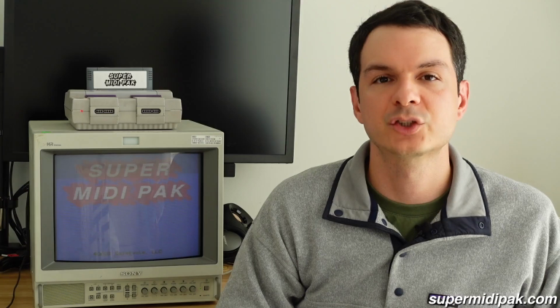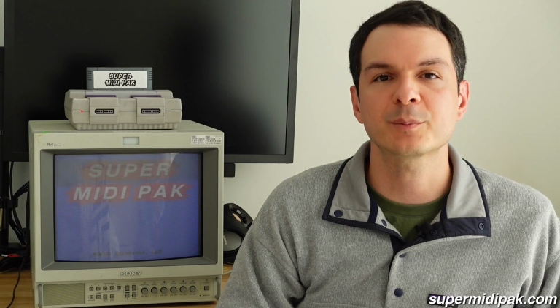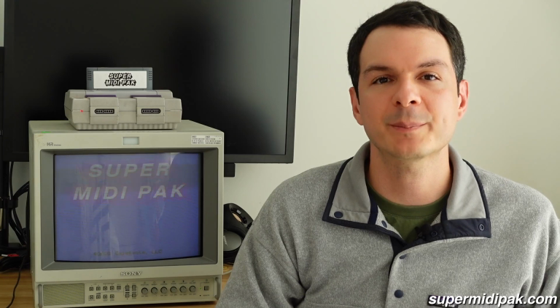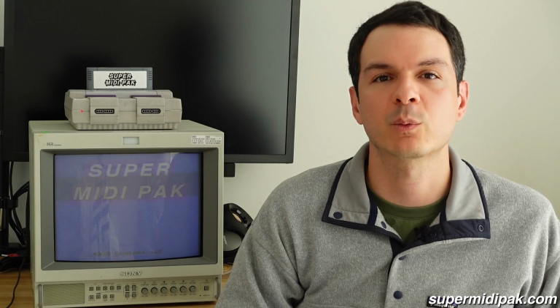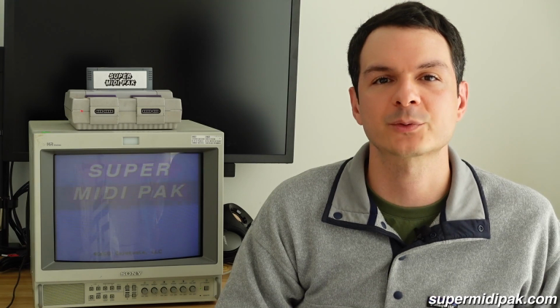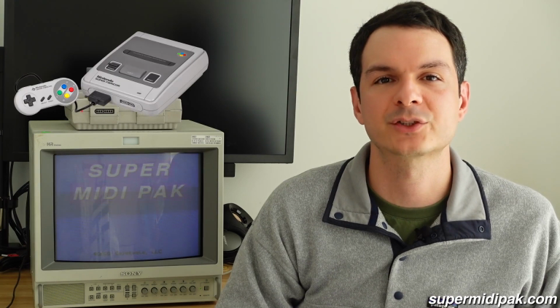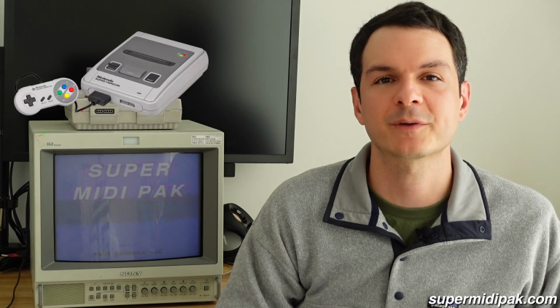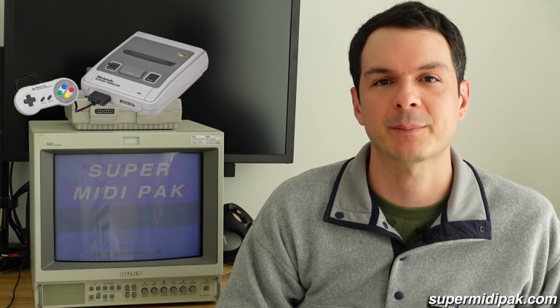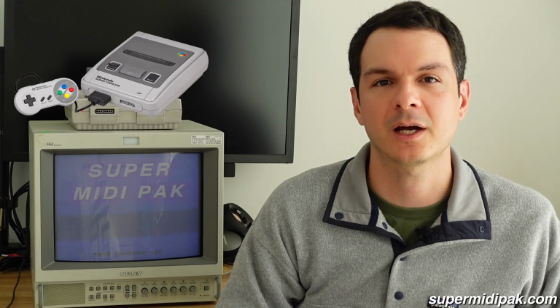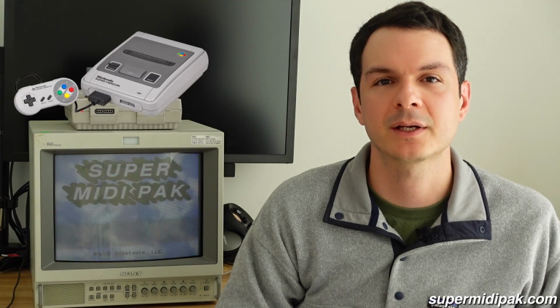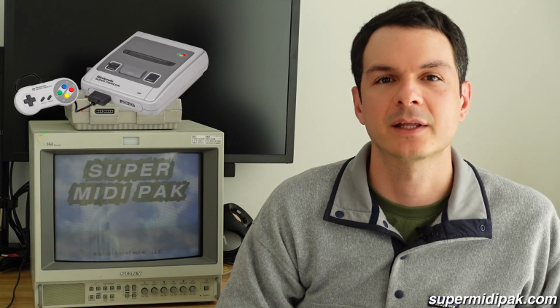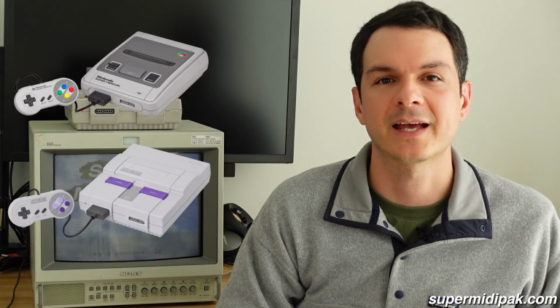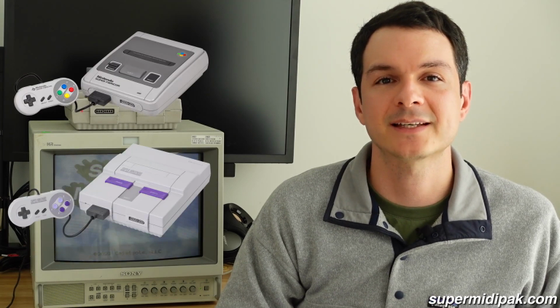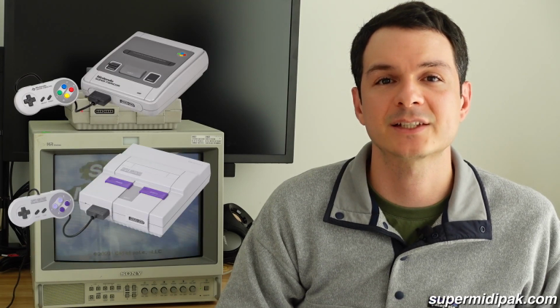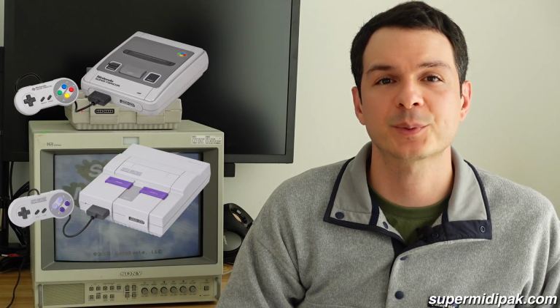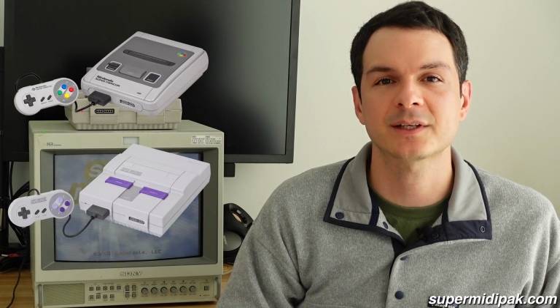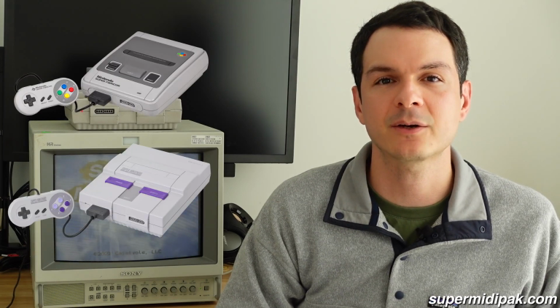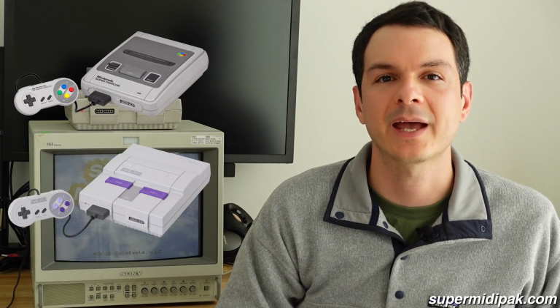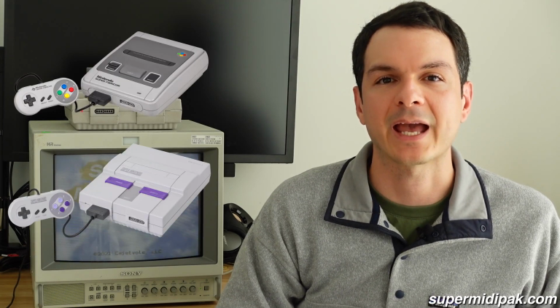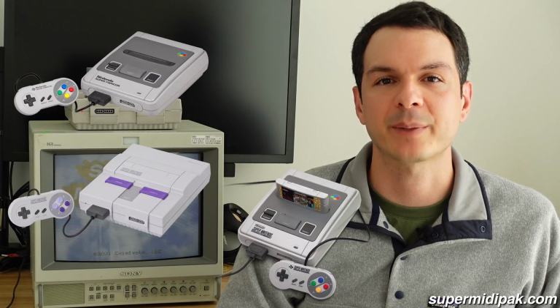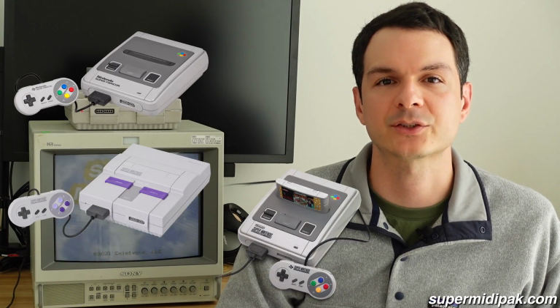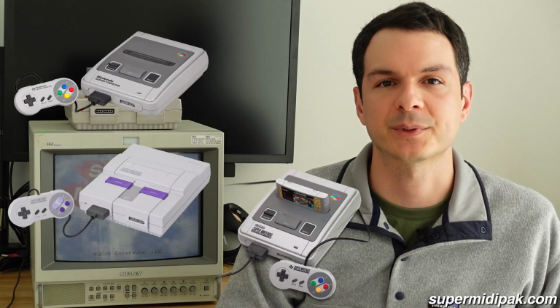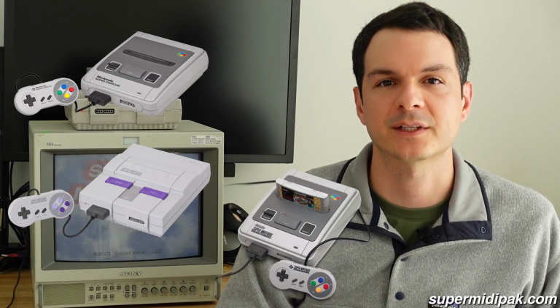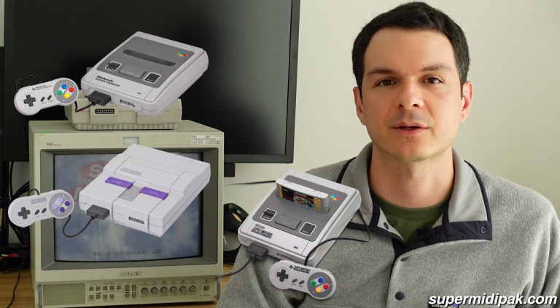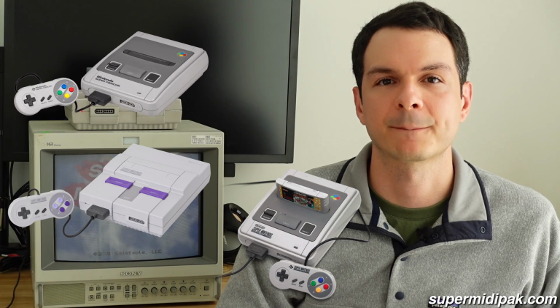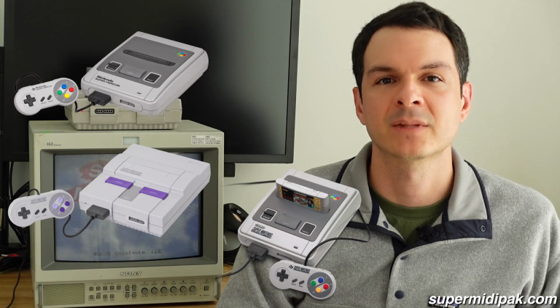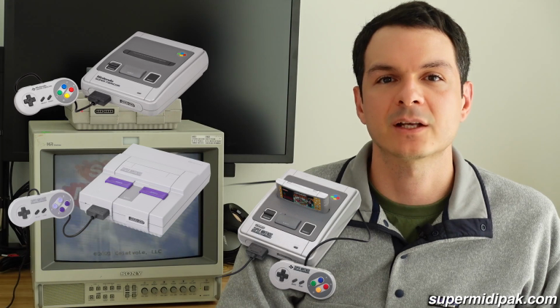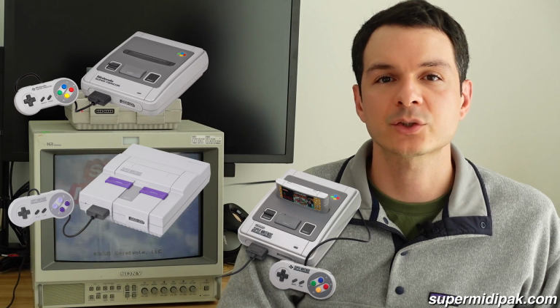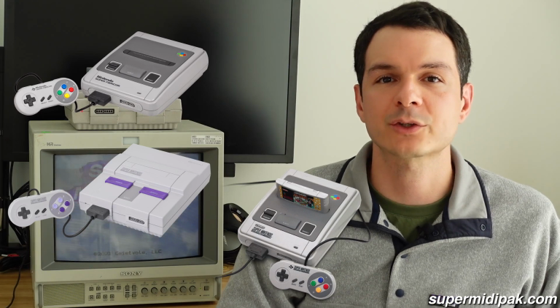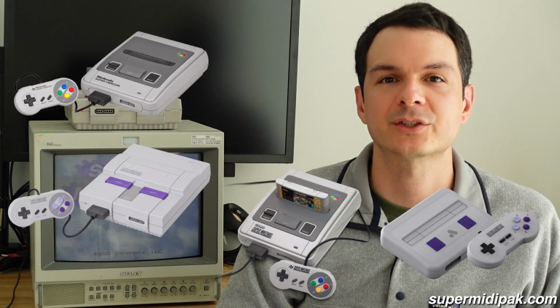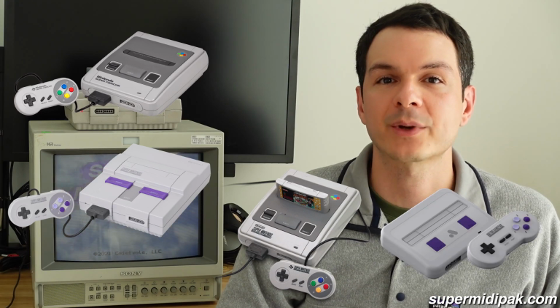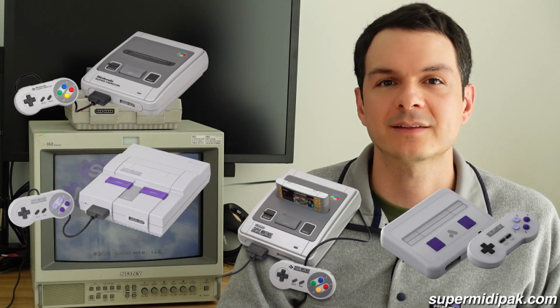Super MIDI Pack works with Super Famicom, NTSC Super Nintendo, and PAL Super Nintendo. It also works with the Super NT.